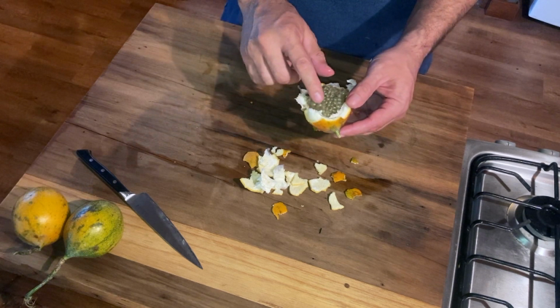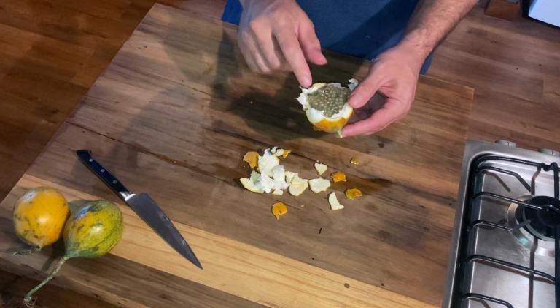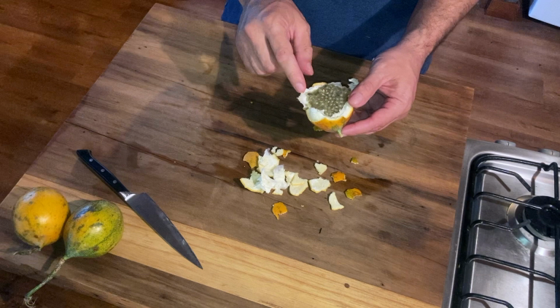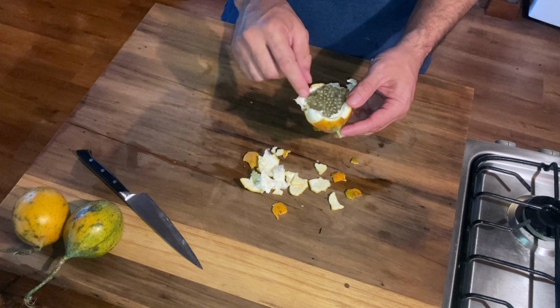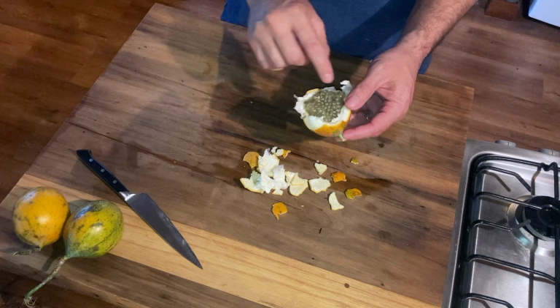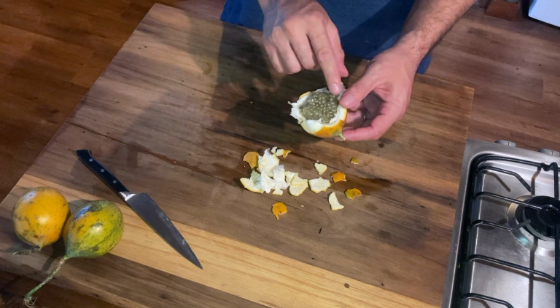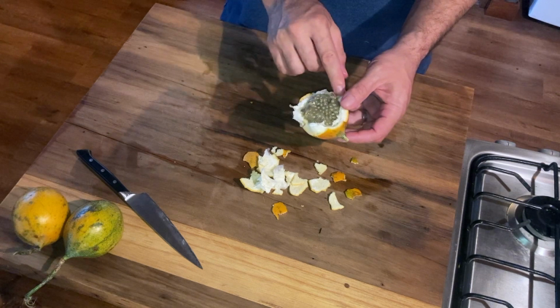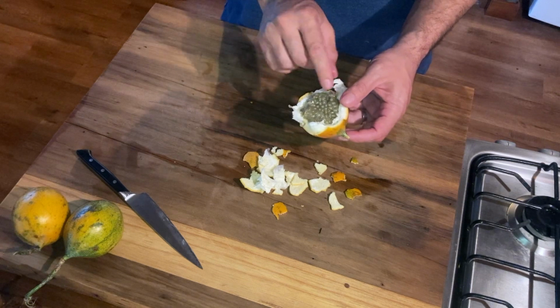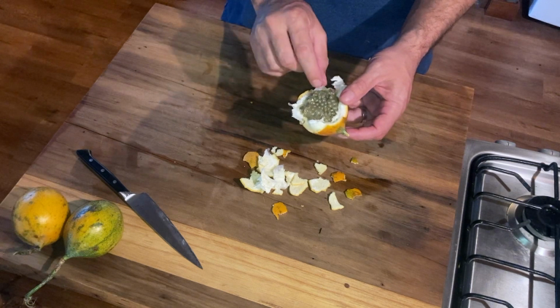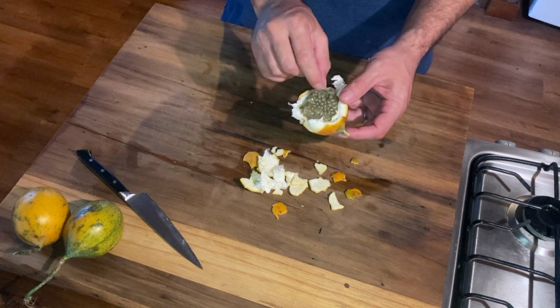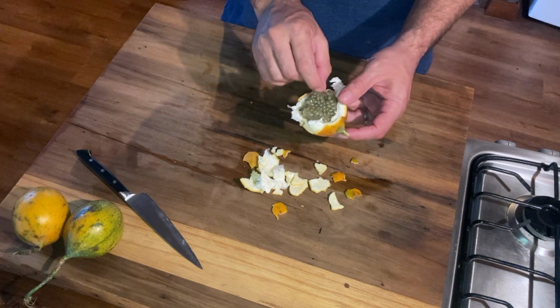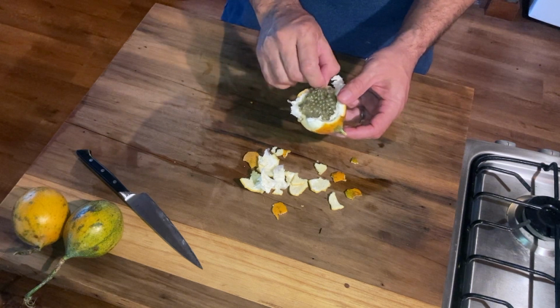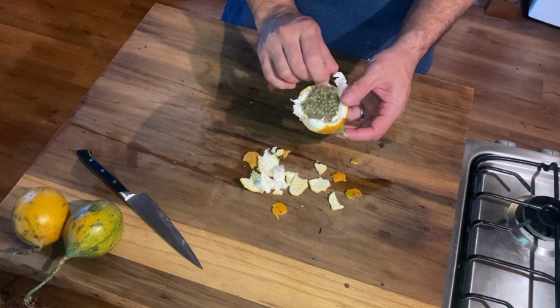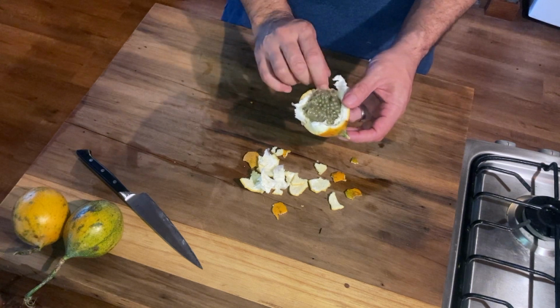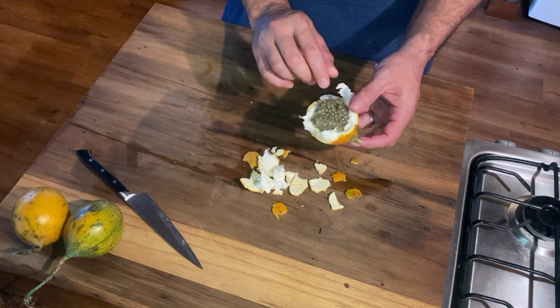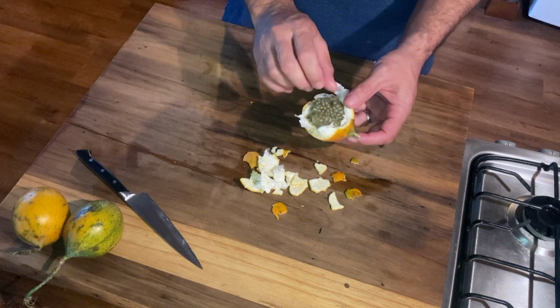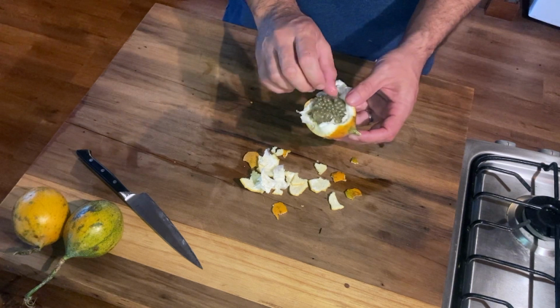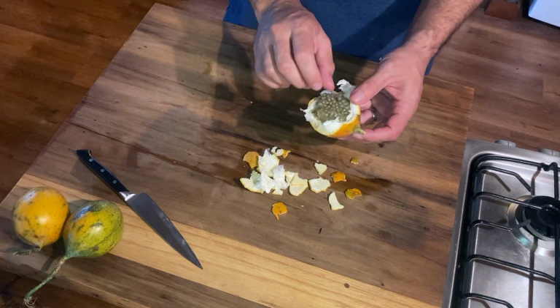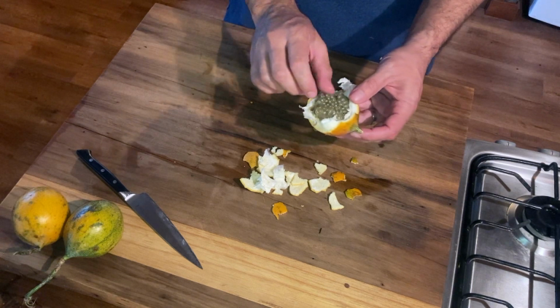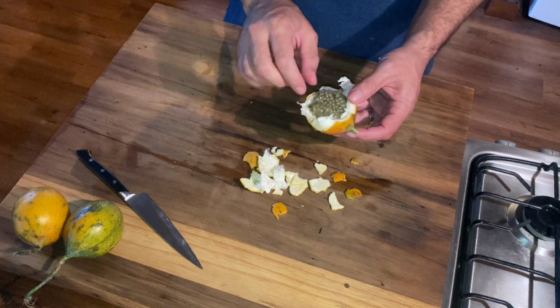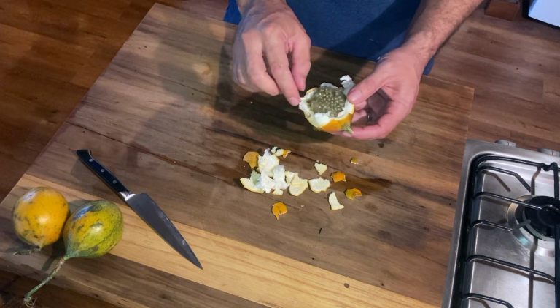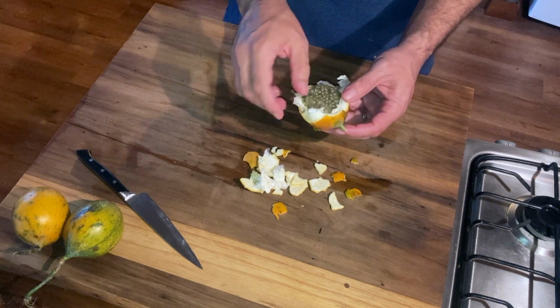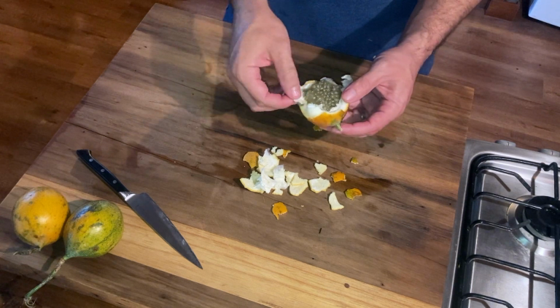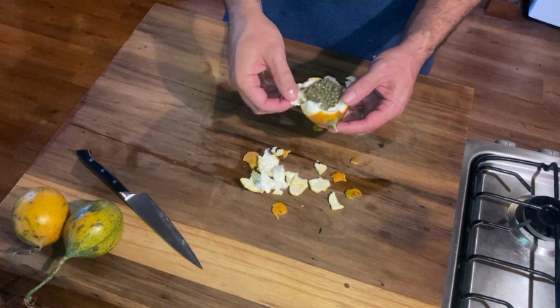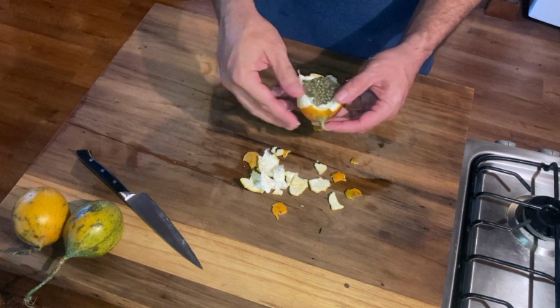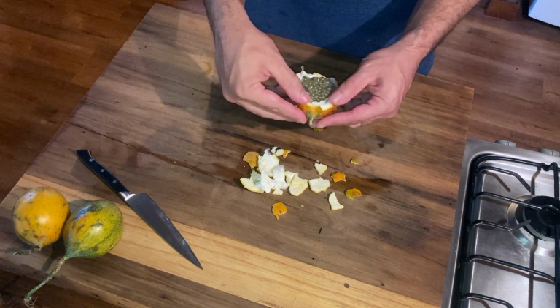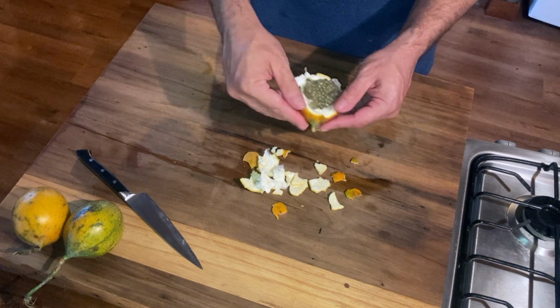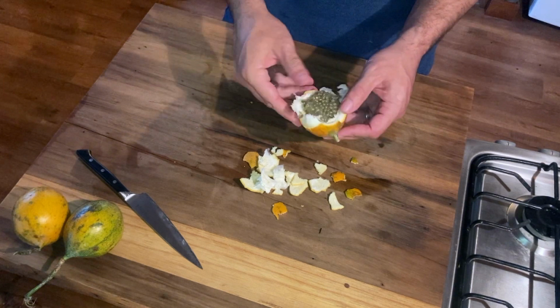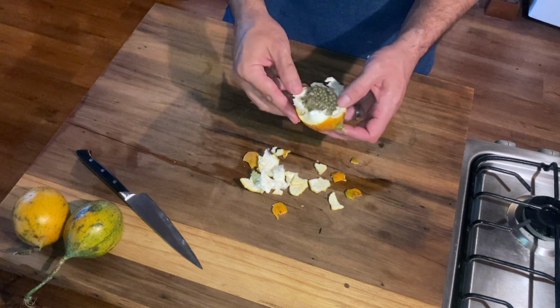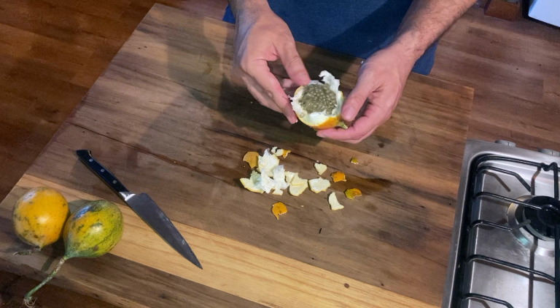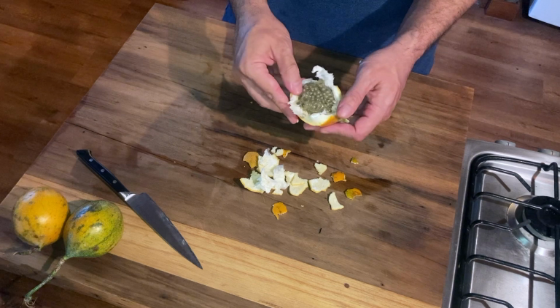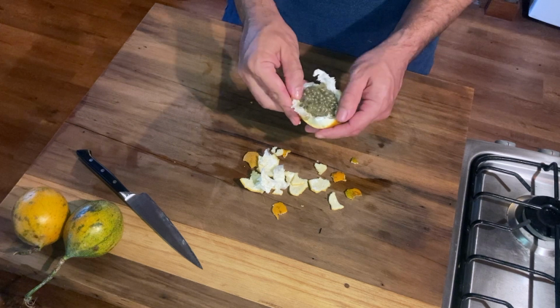Kind of mucousy in texture, but very sweet, a little bit tangy. It's delicious, really.